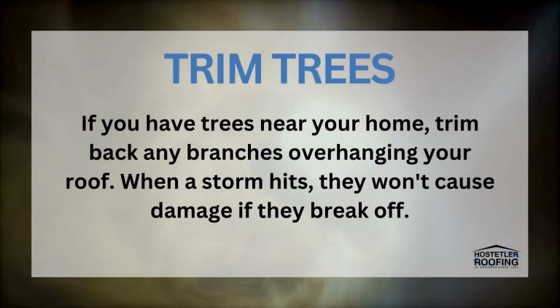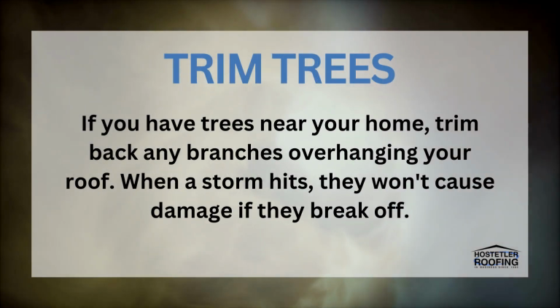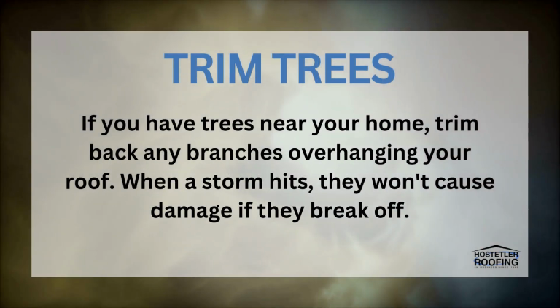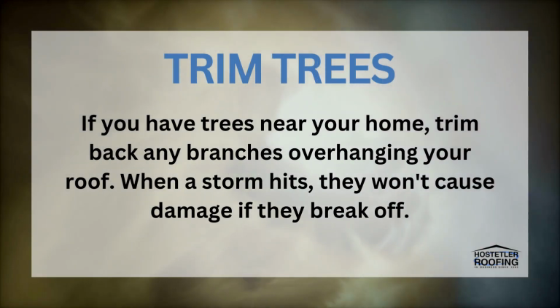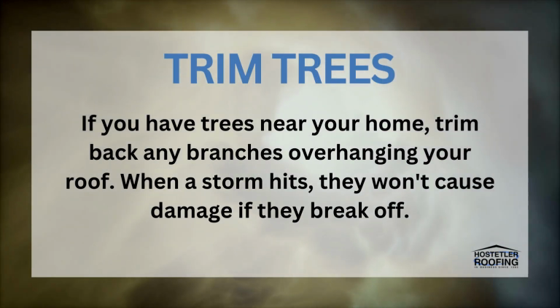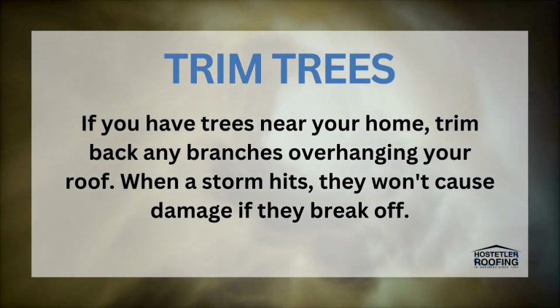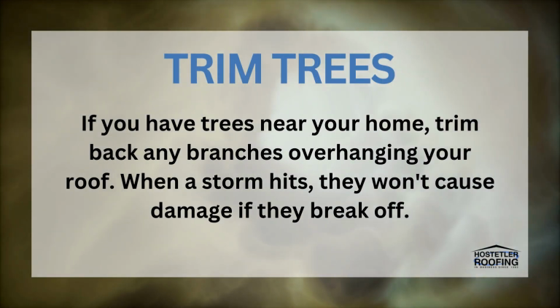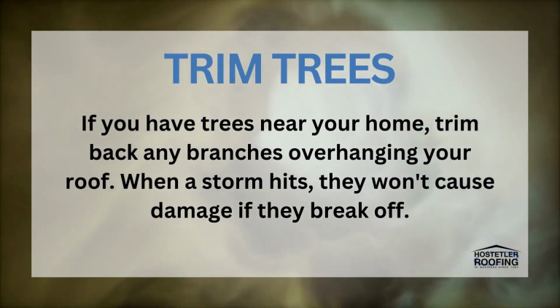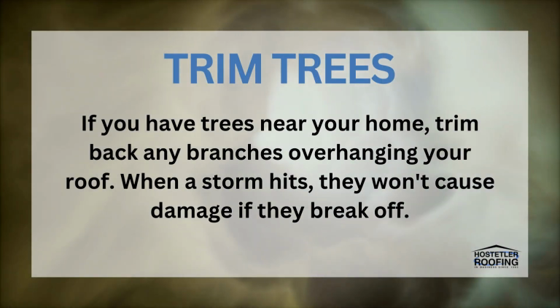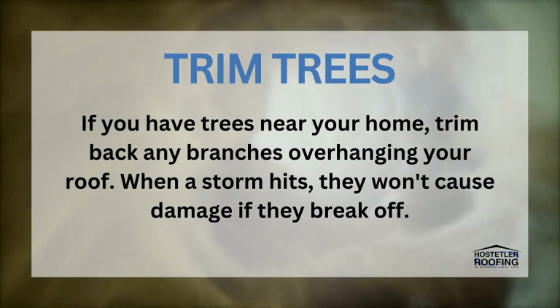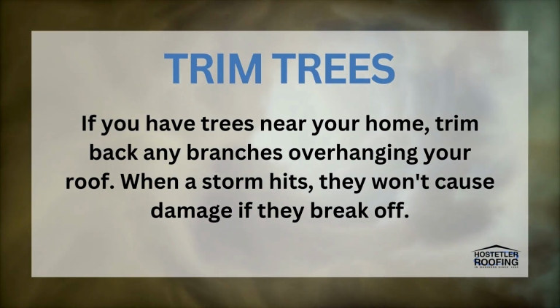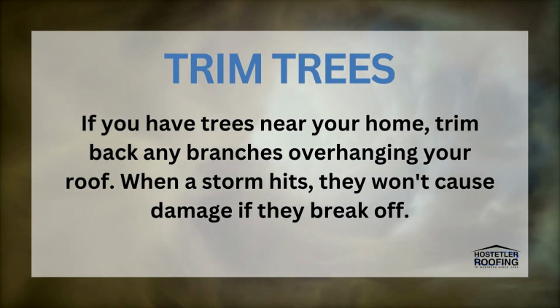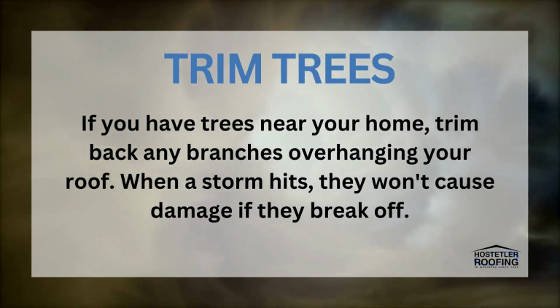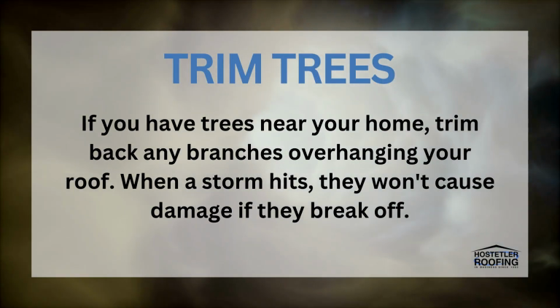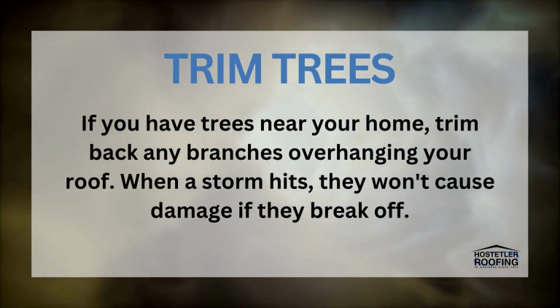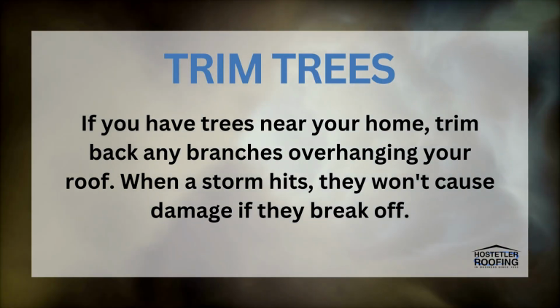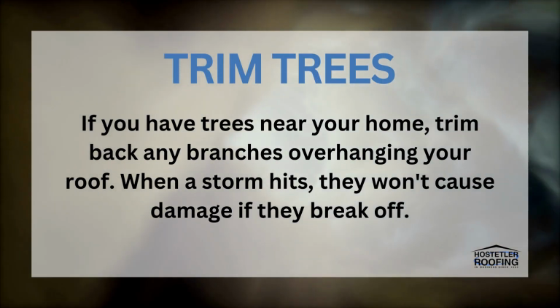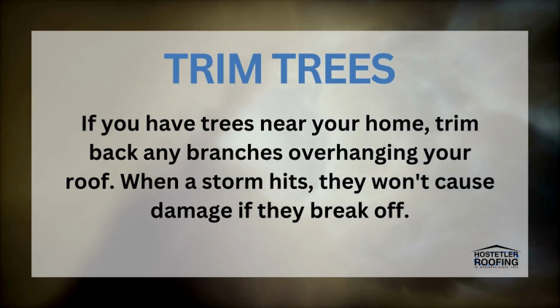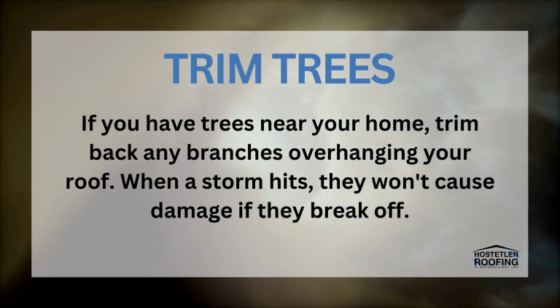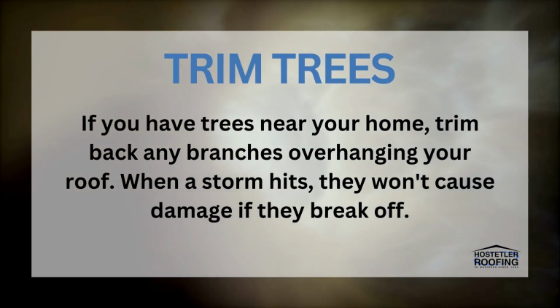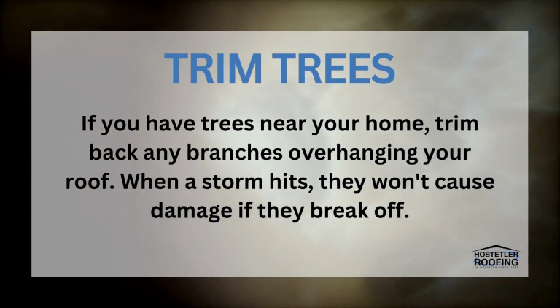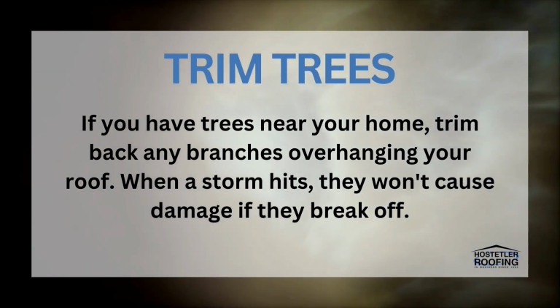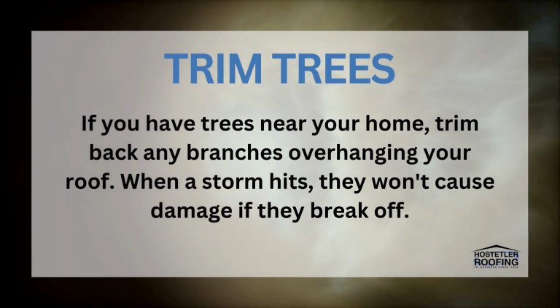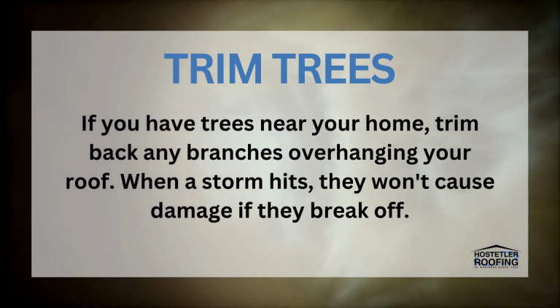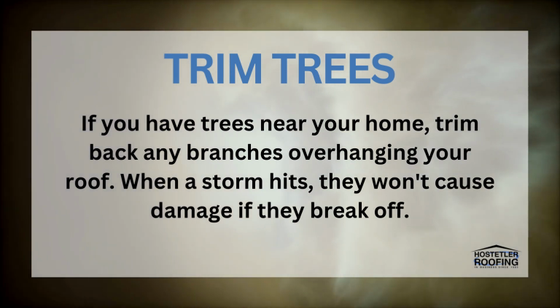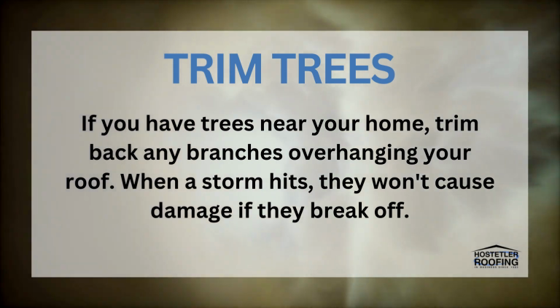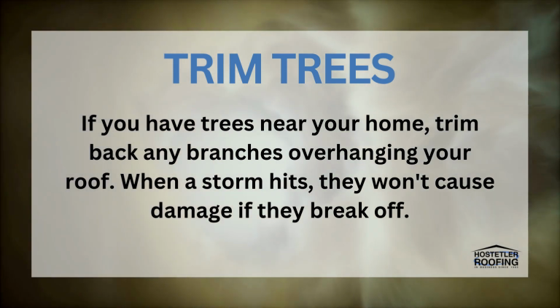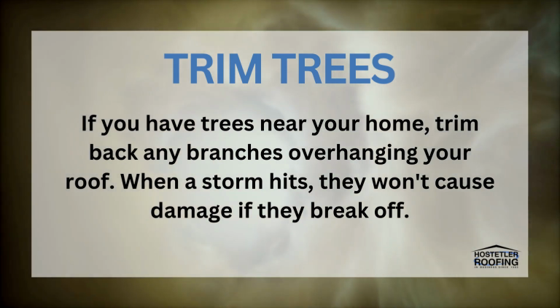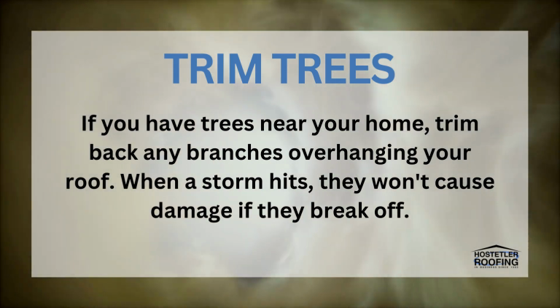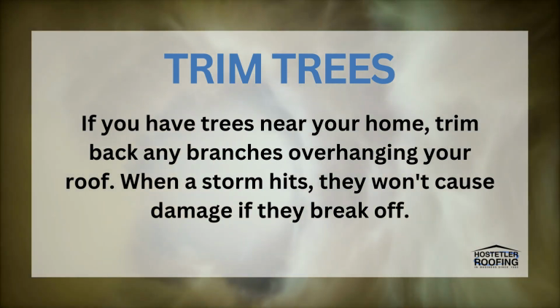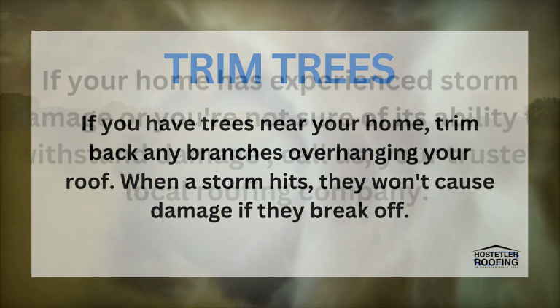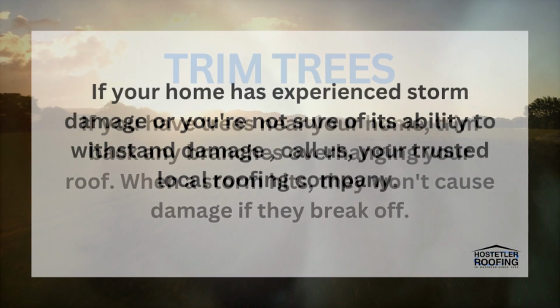Trim Trees. If you have trees near your home, trim back any branches overhanging your roof. When a storm hits, they won't cause any damage if they break off.